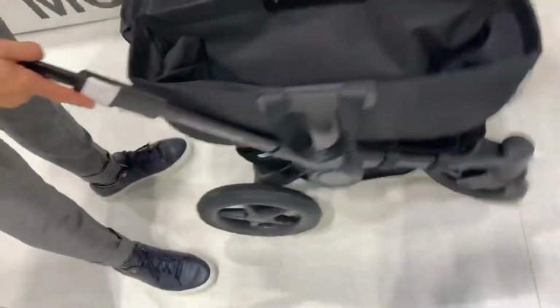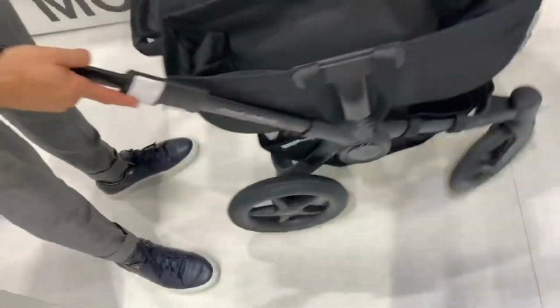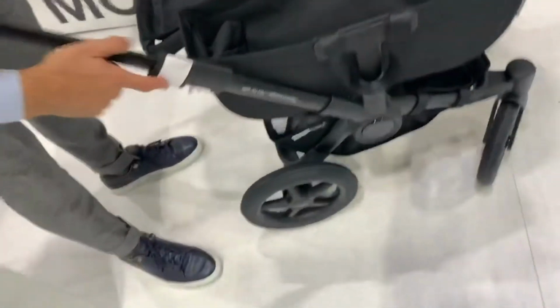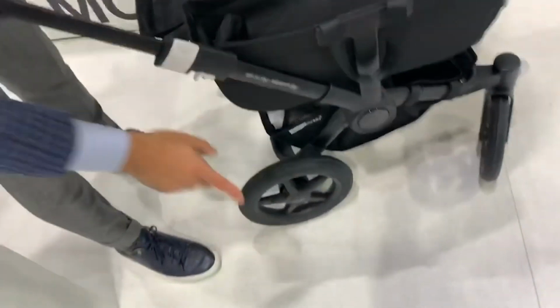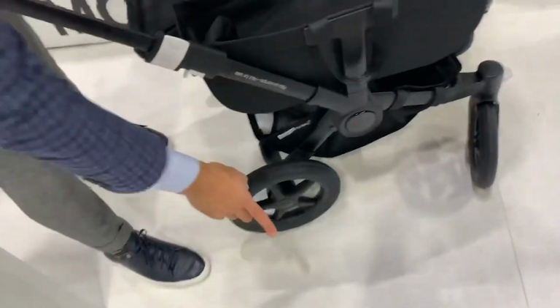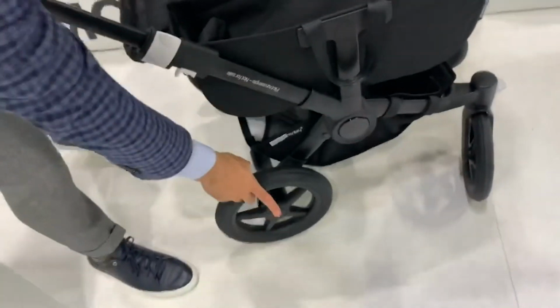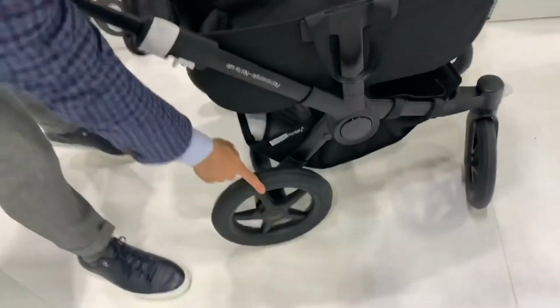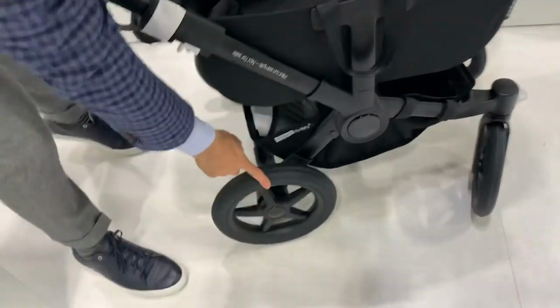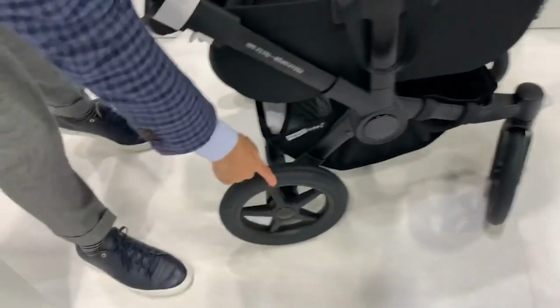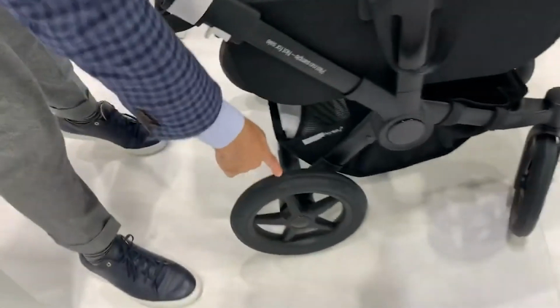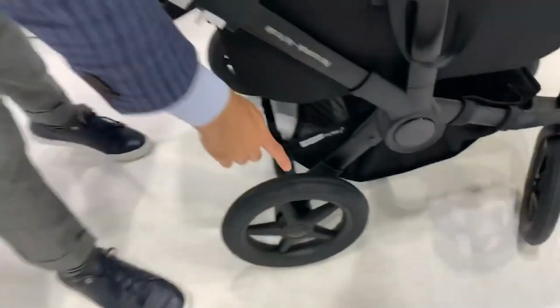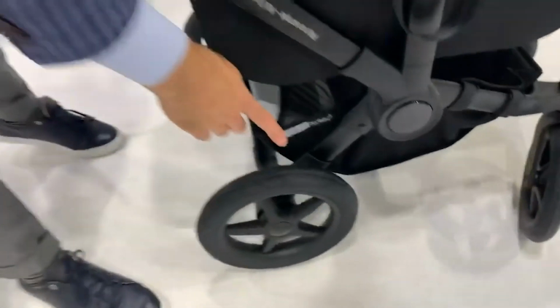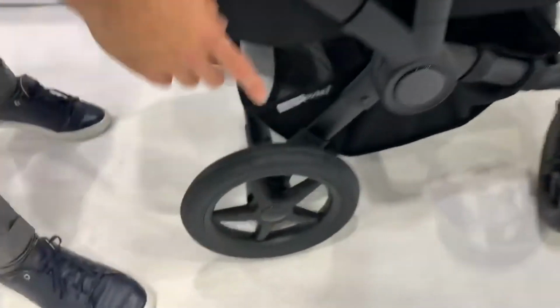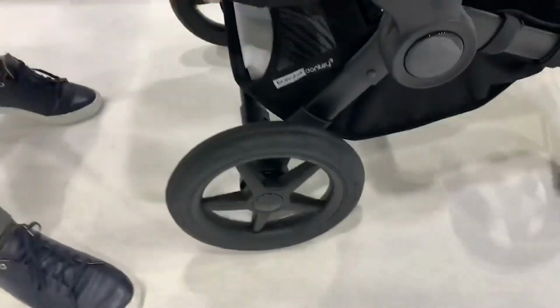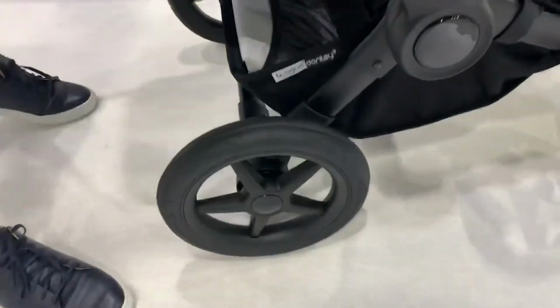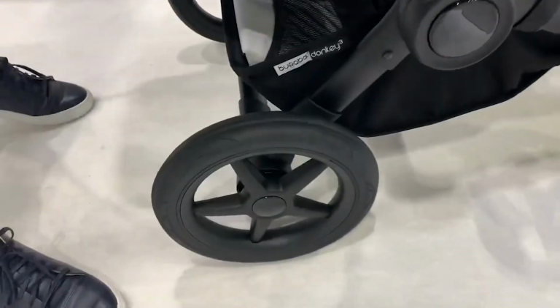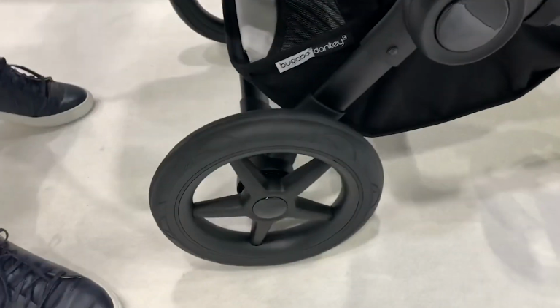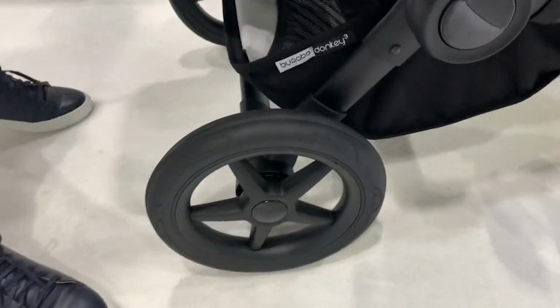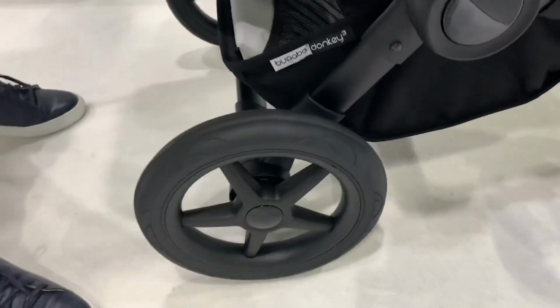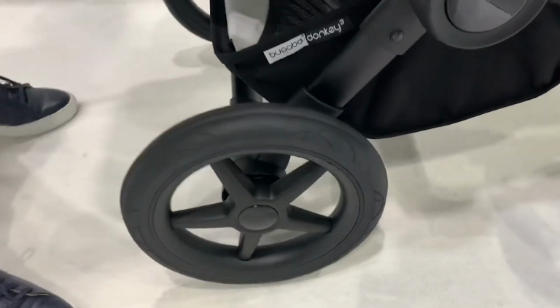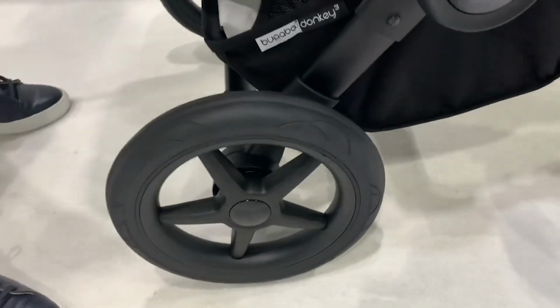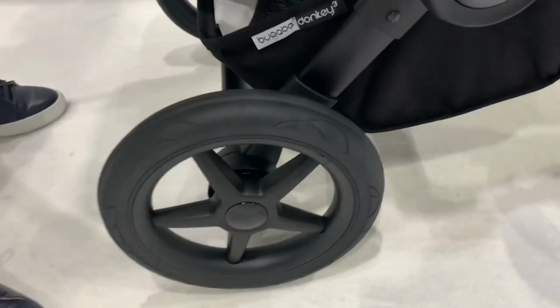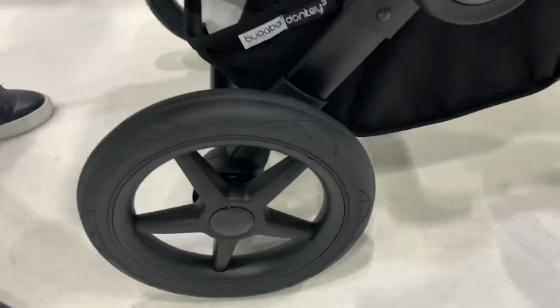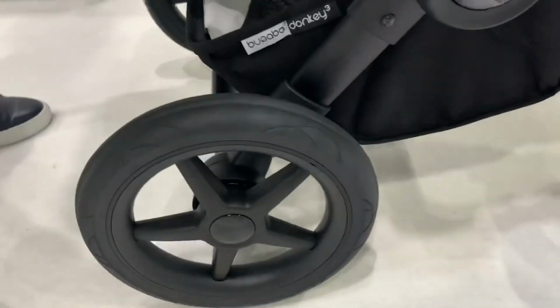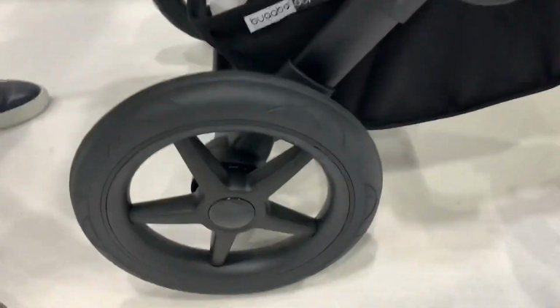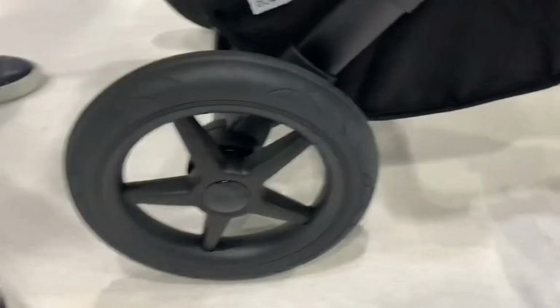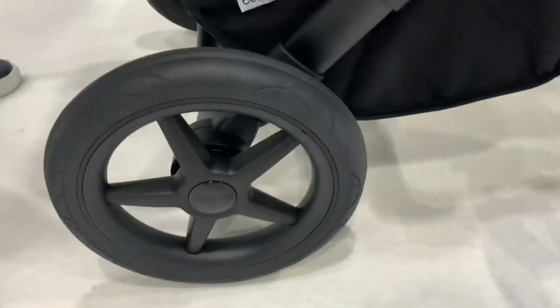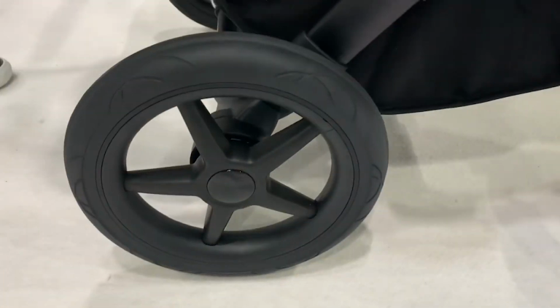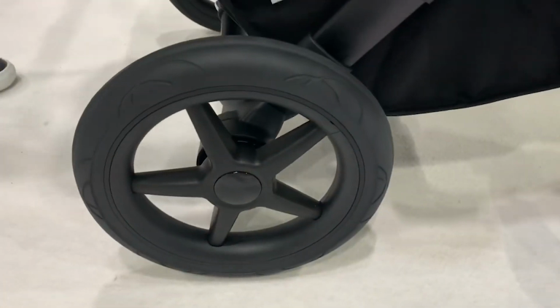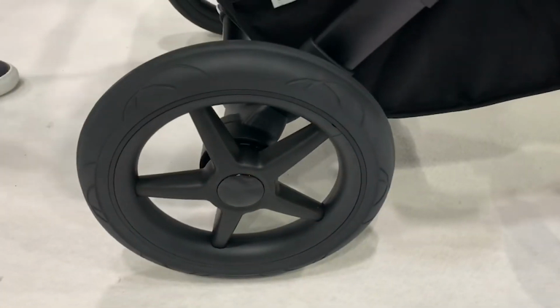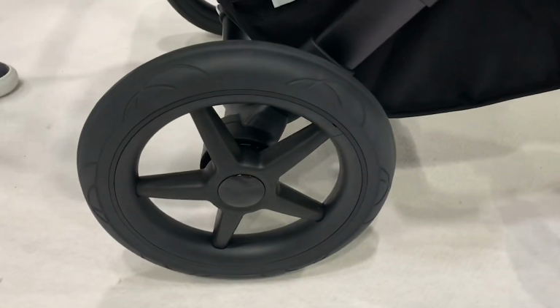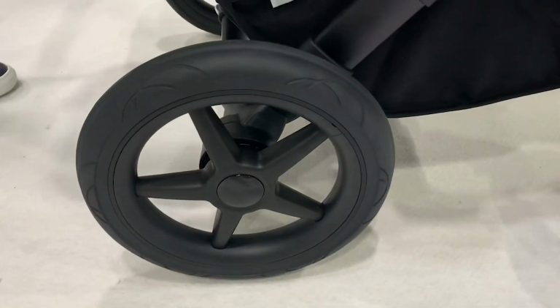They also have upgraded wheels that make the stroller lighter and push better.